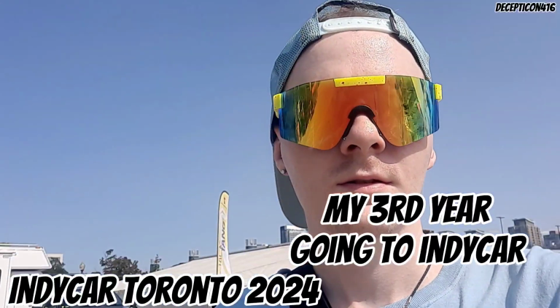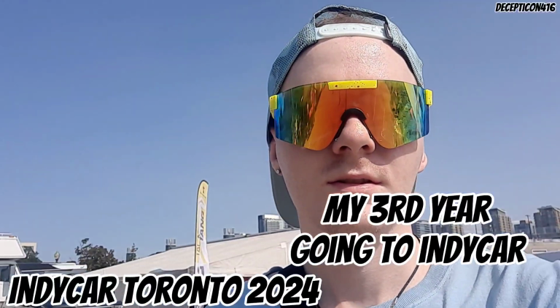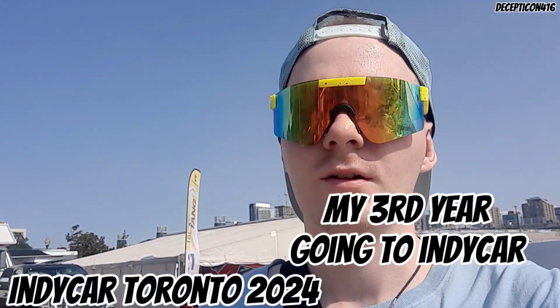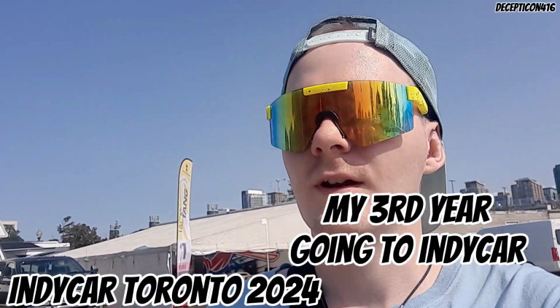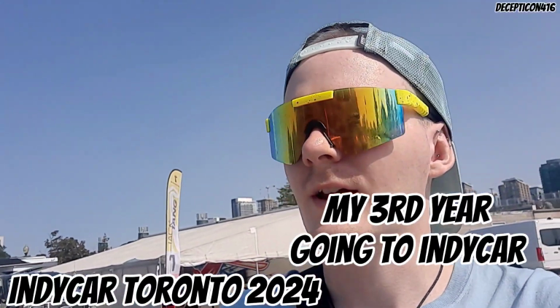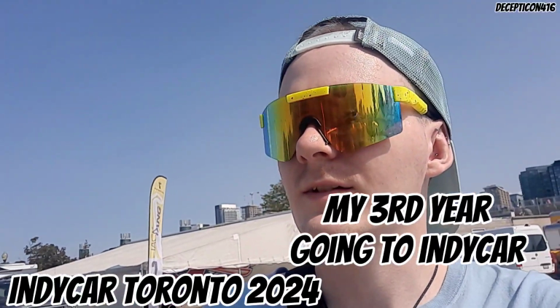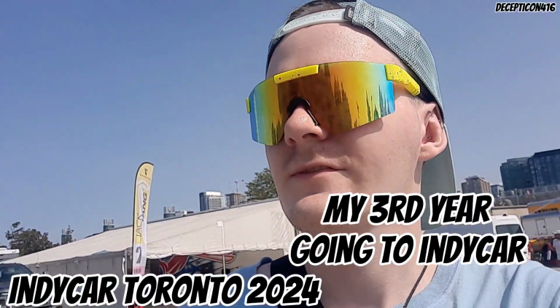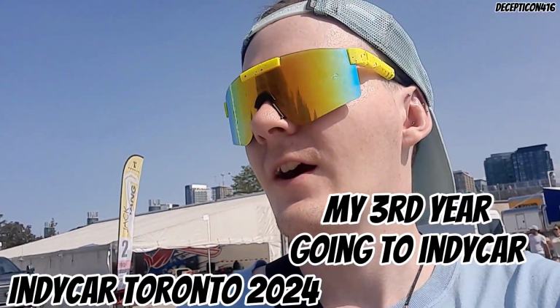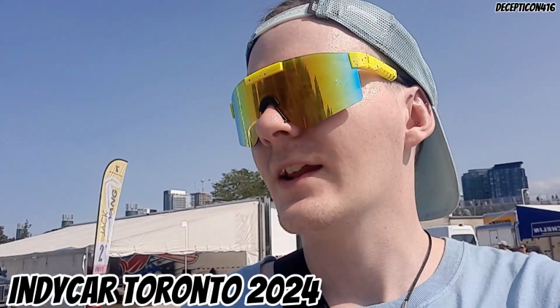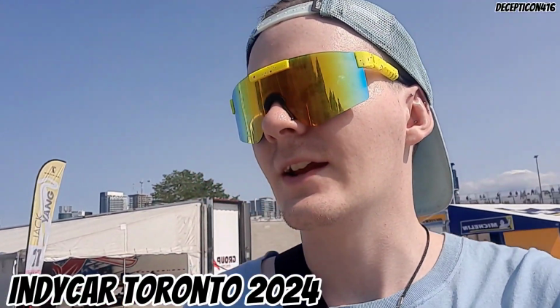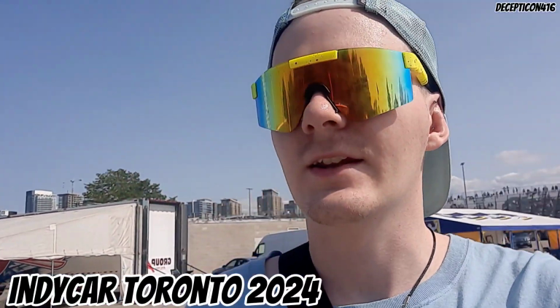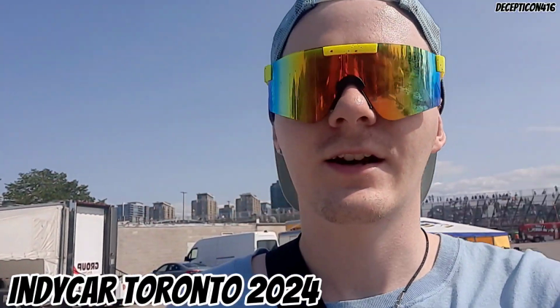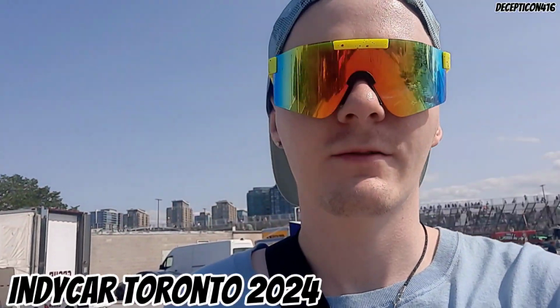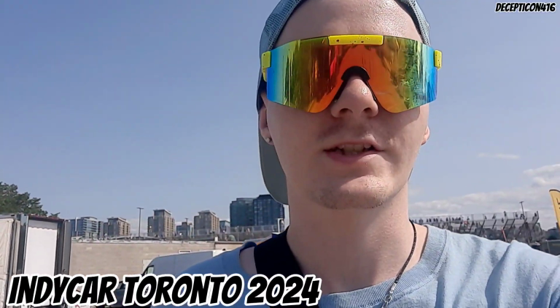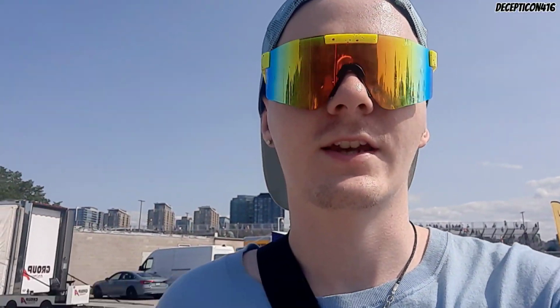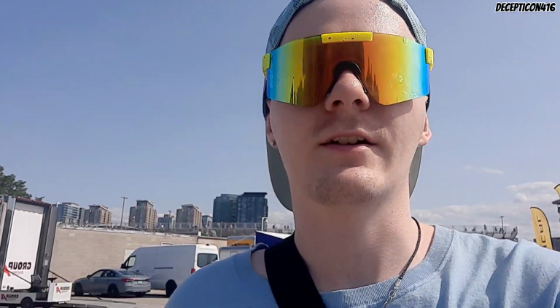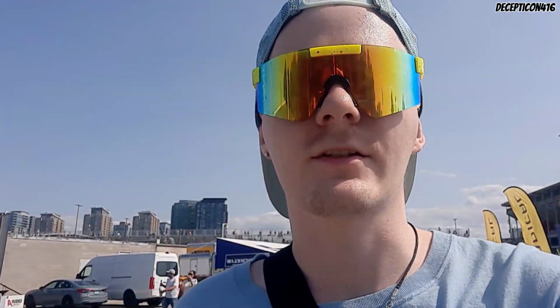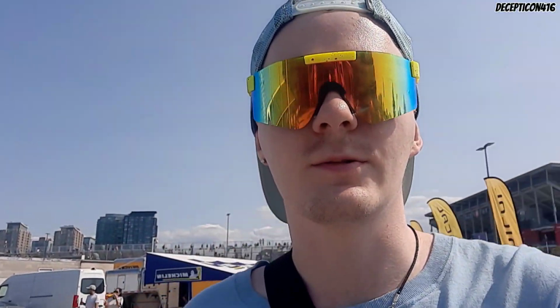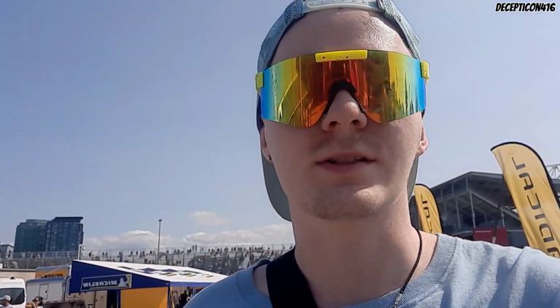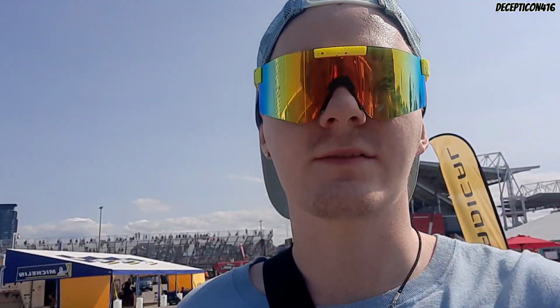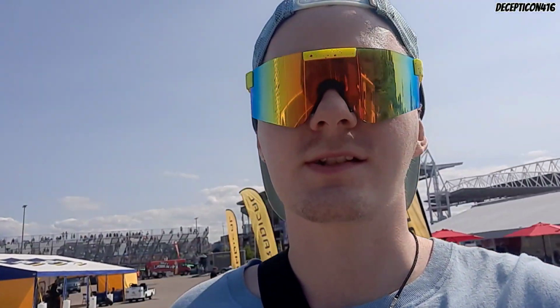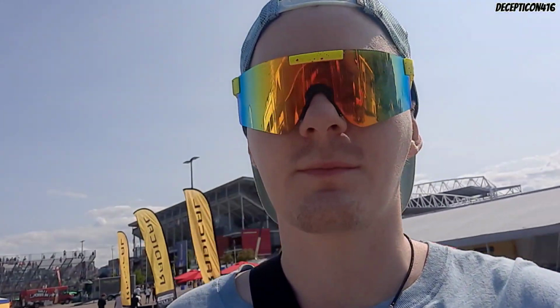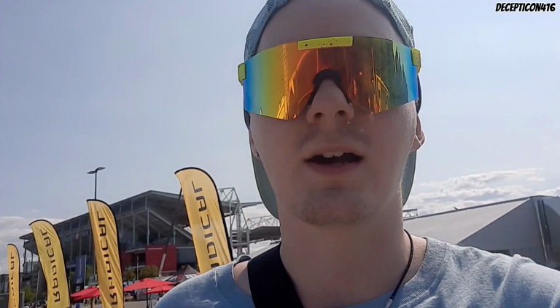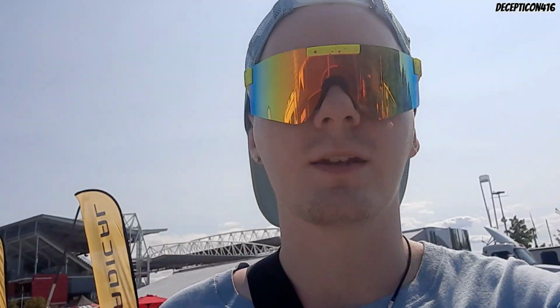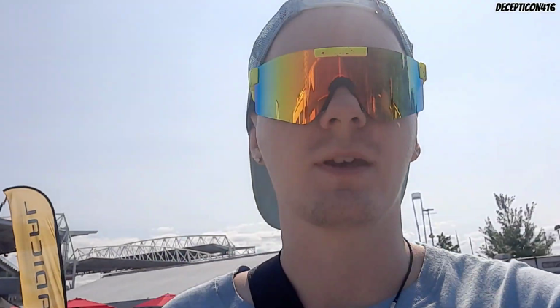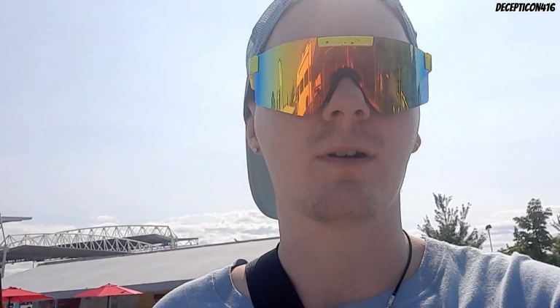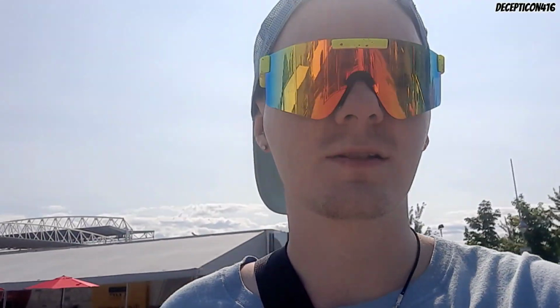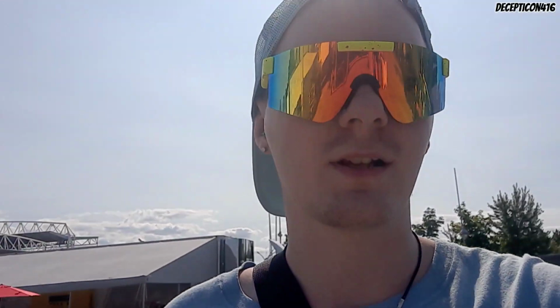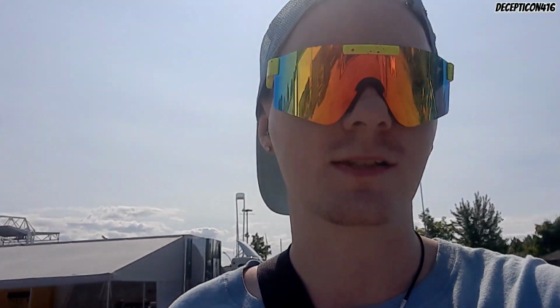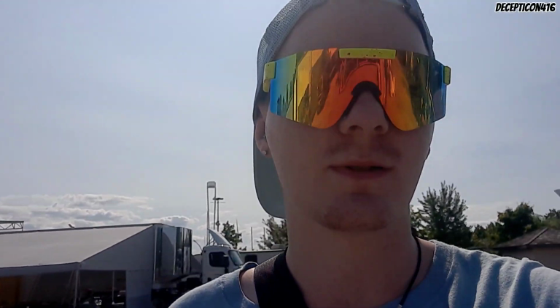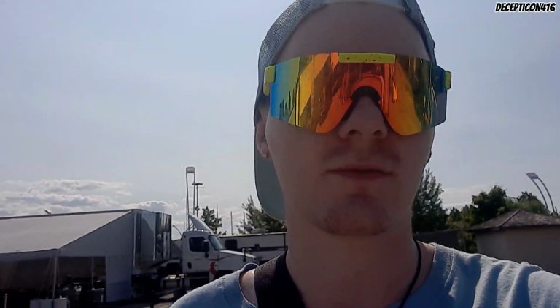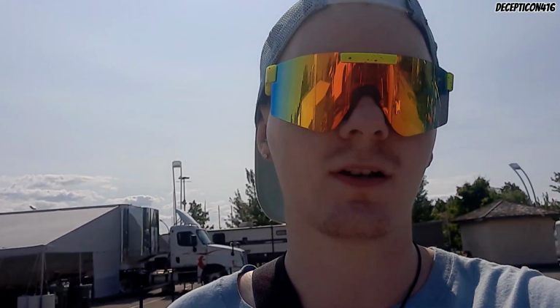So right now it's Friday at IndyCar. We're checking out all the cool stuff that's behind the pit walls. Let's see what they've got.